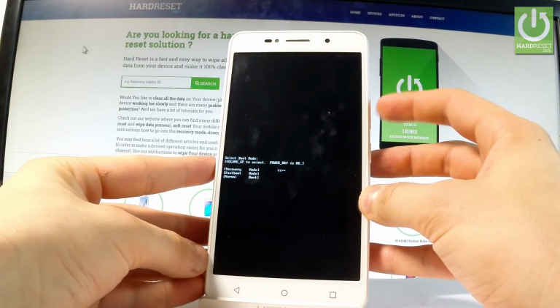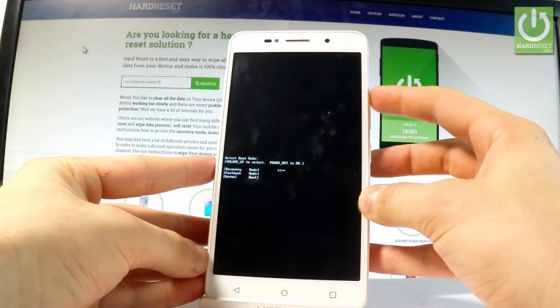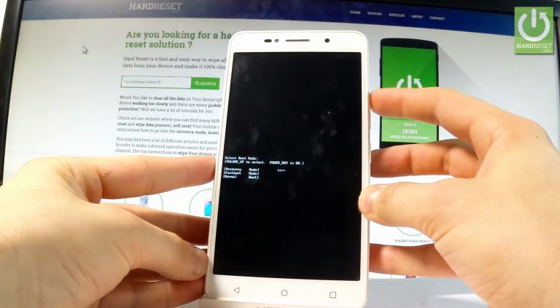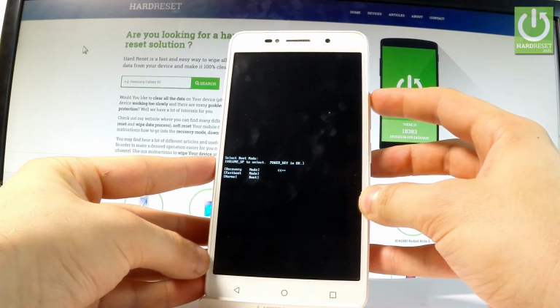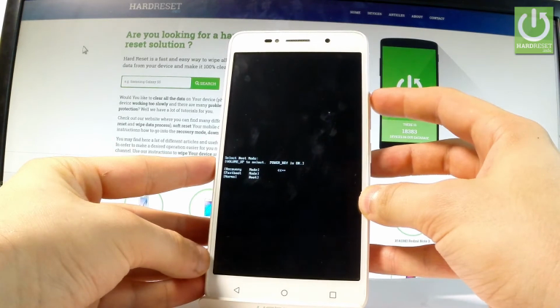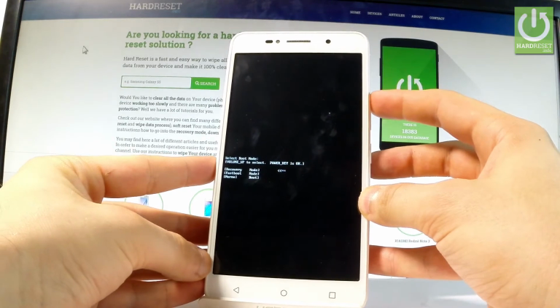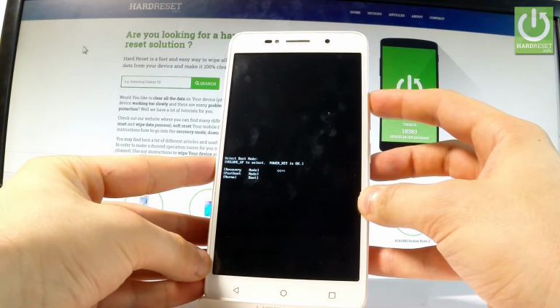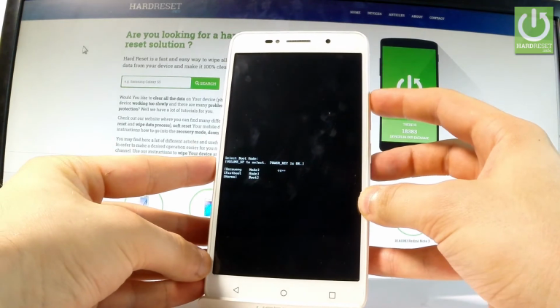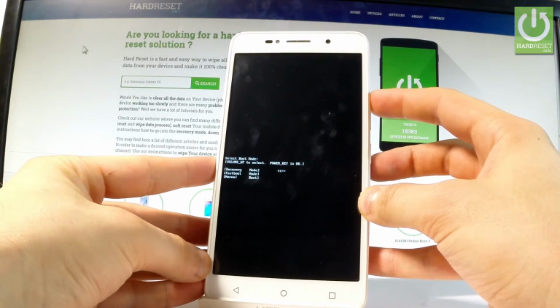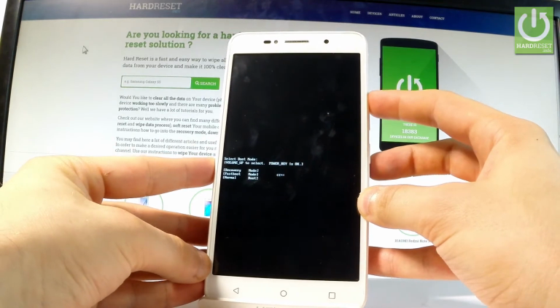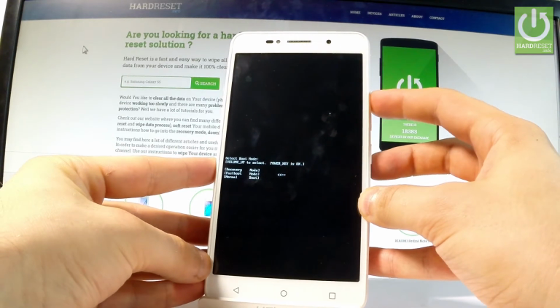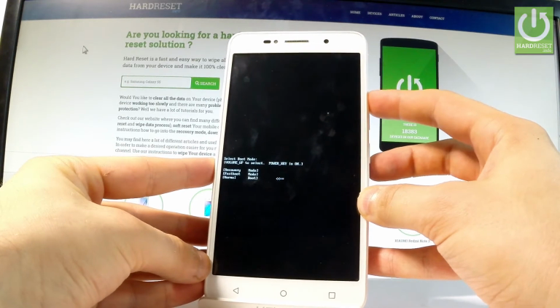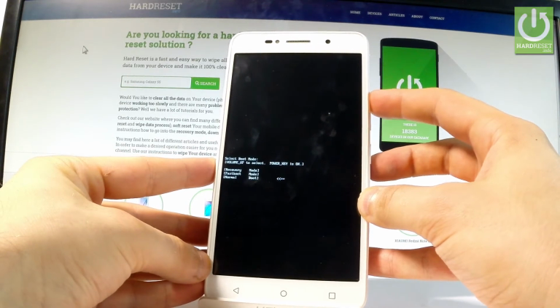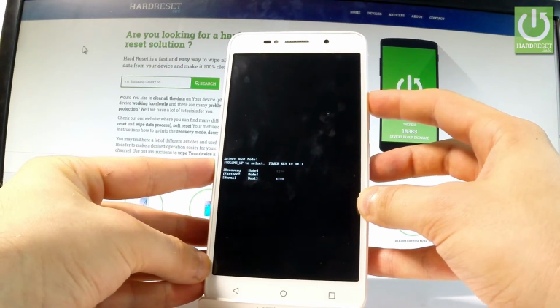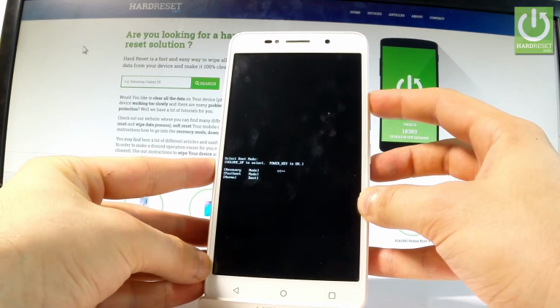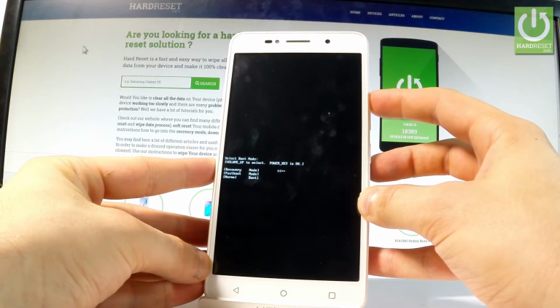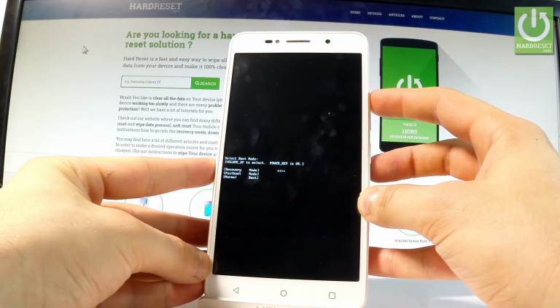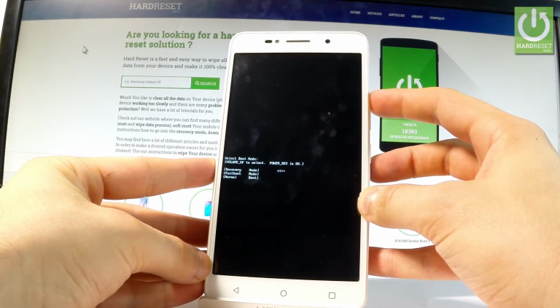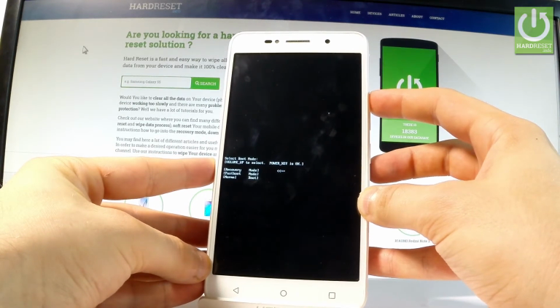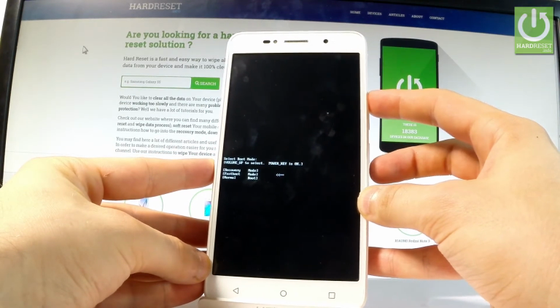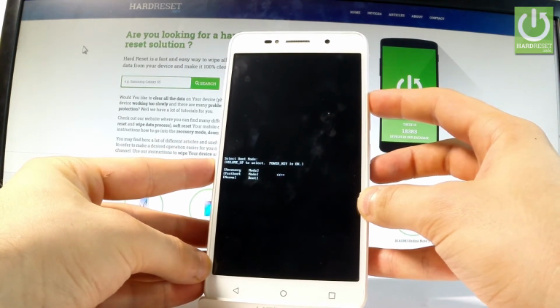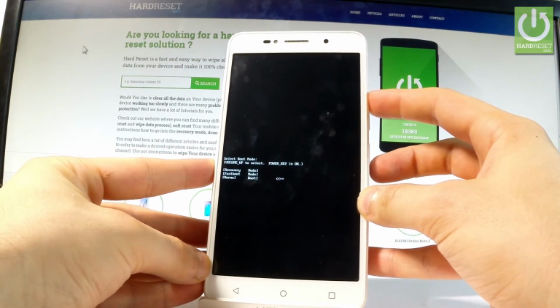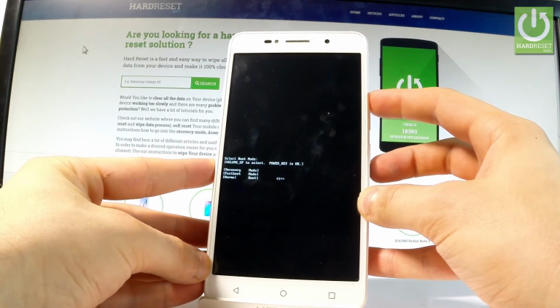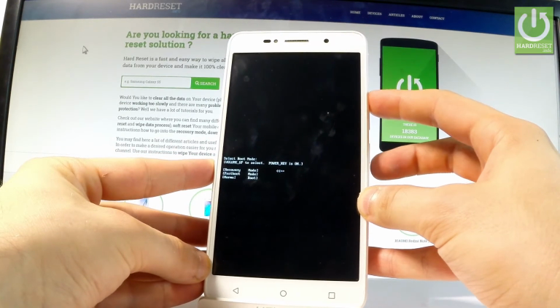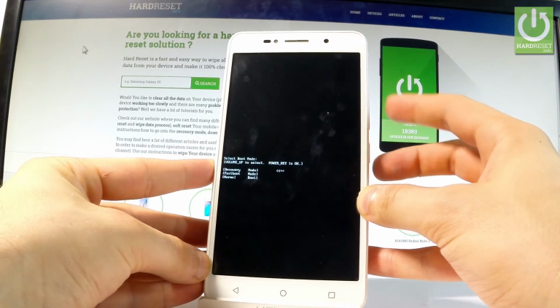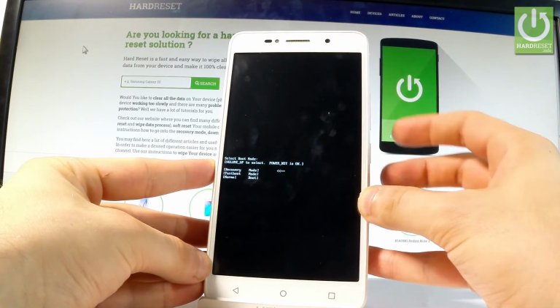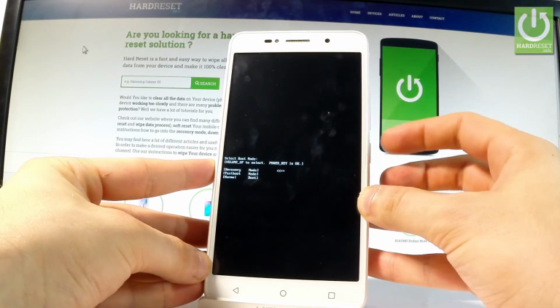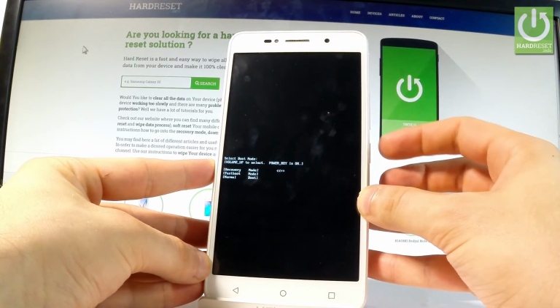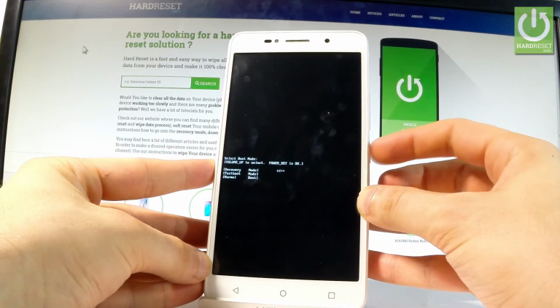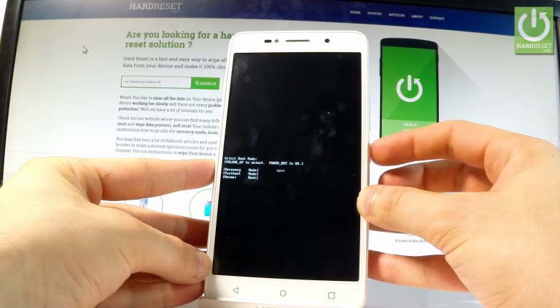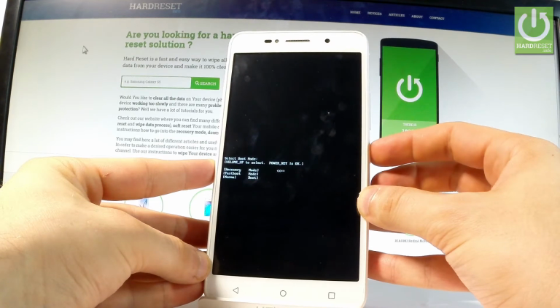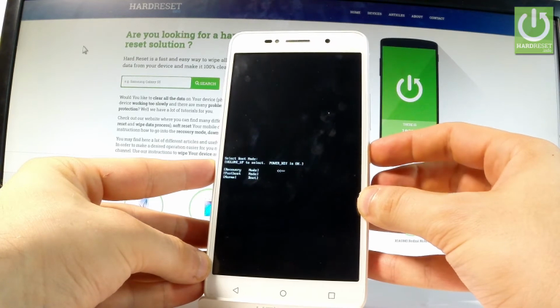Here you can navigate by using volume up. Let's choose recovery, the first option, and press the power key to select it.